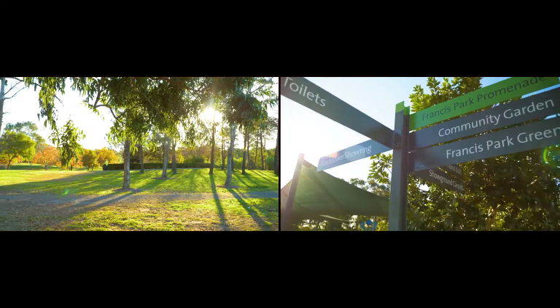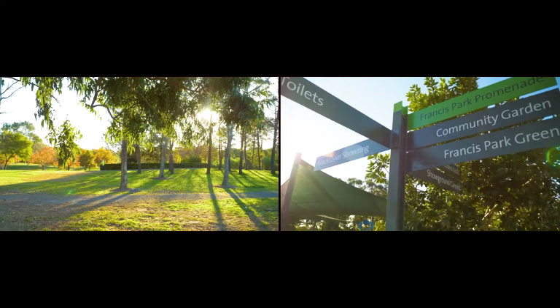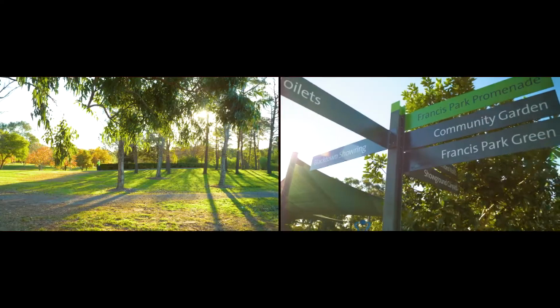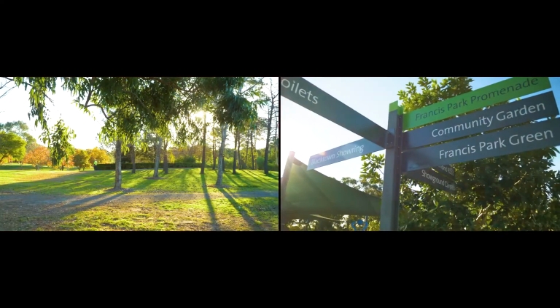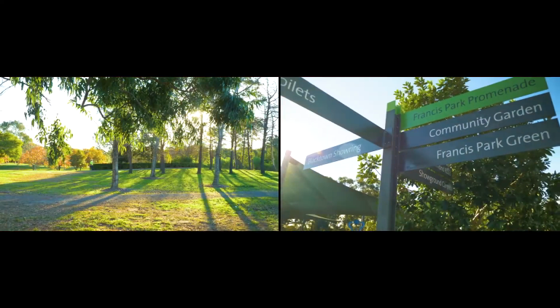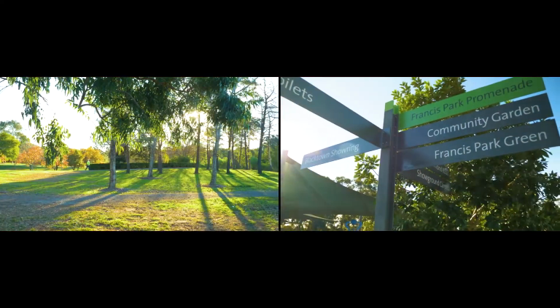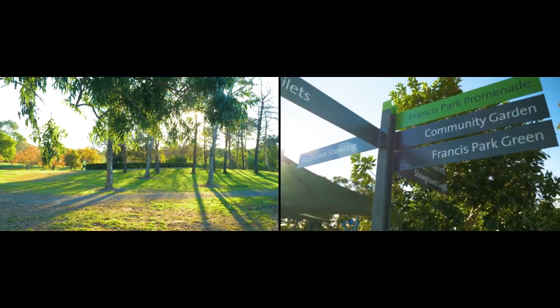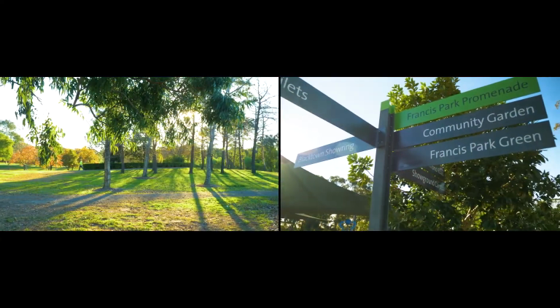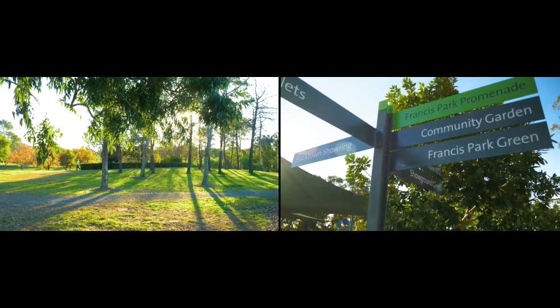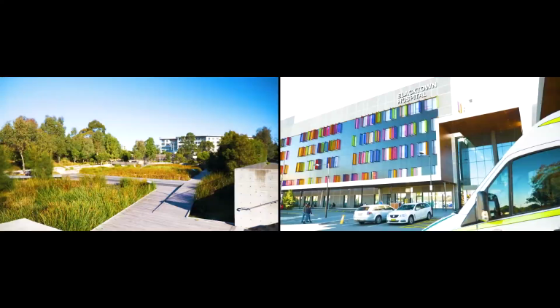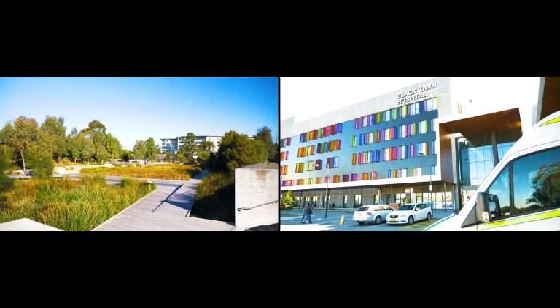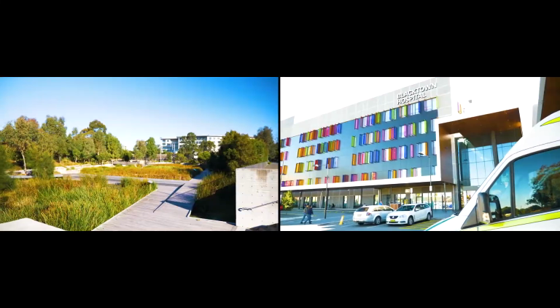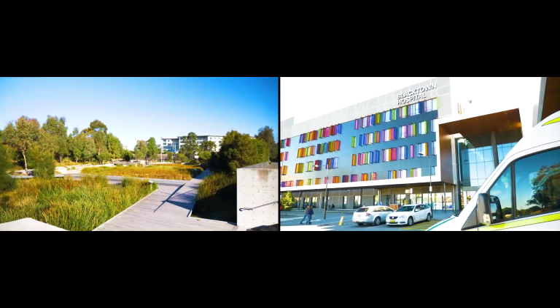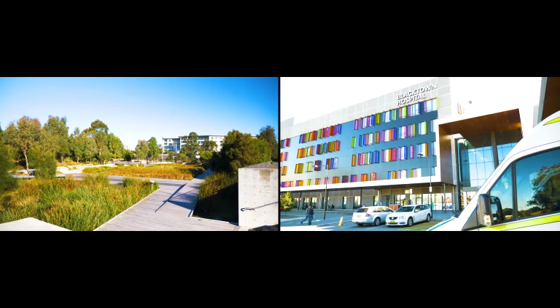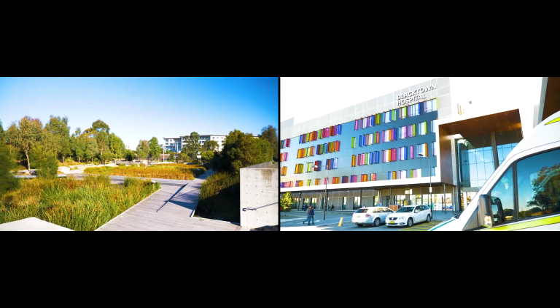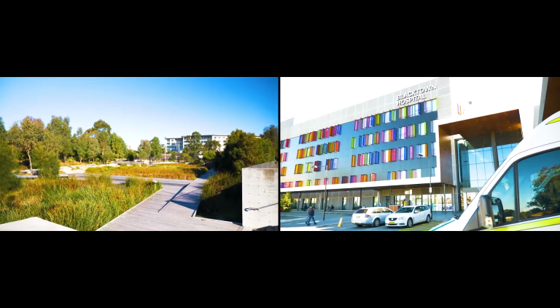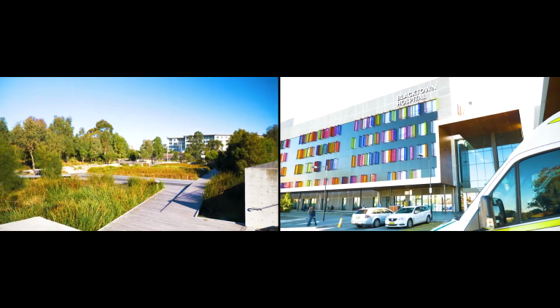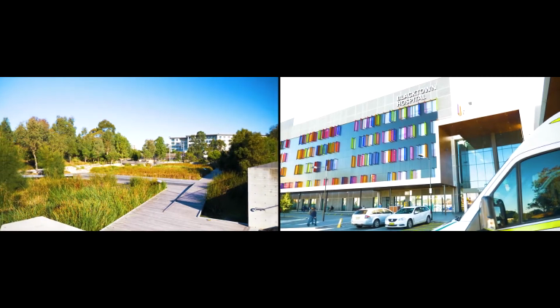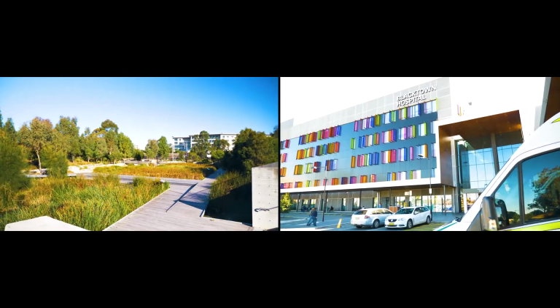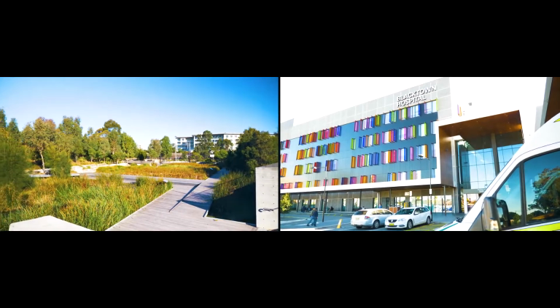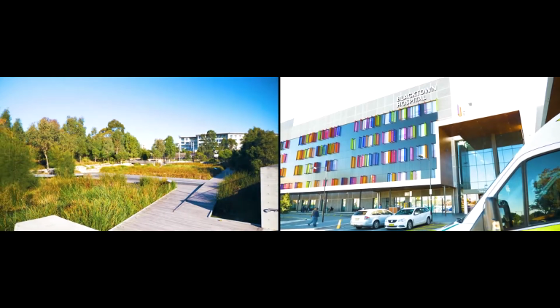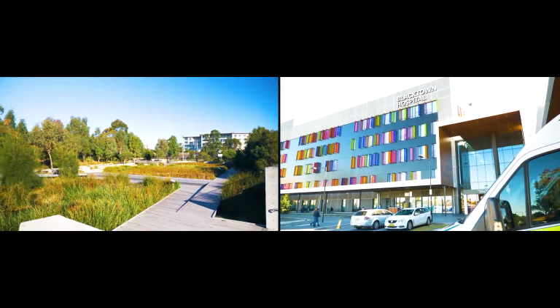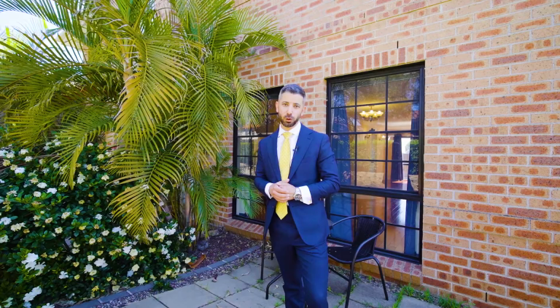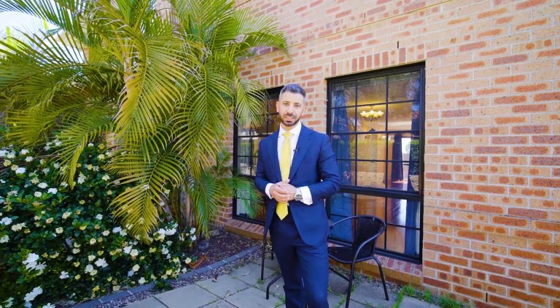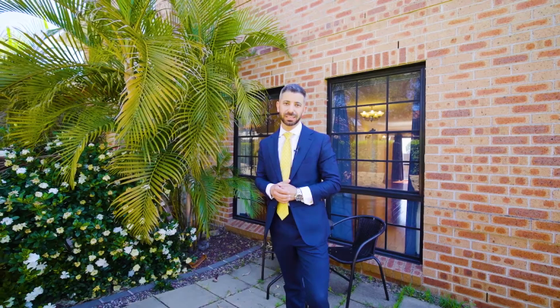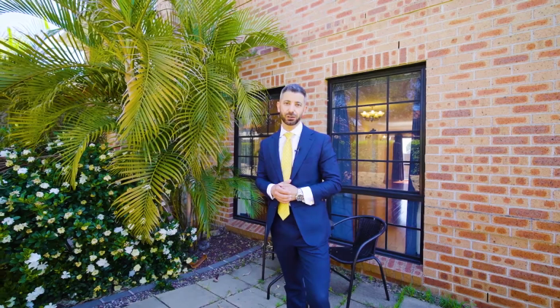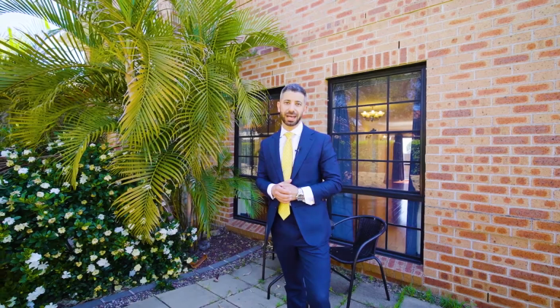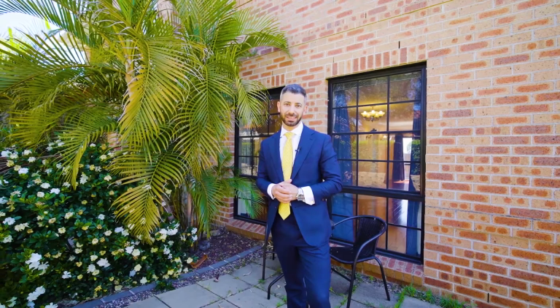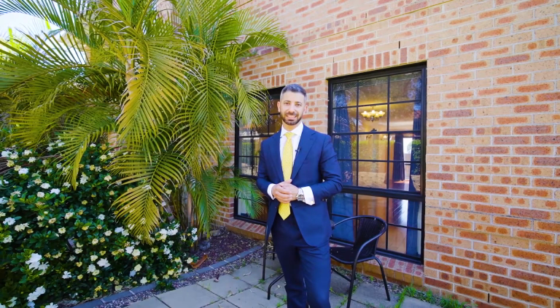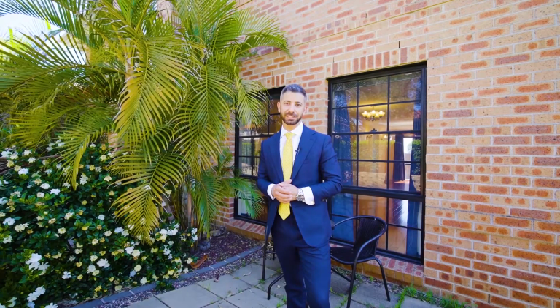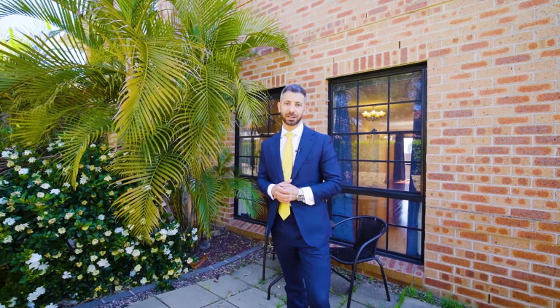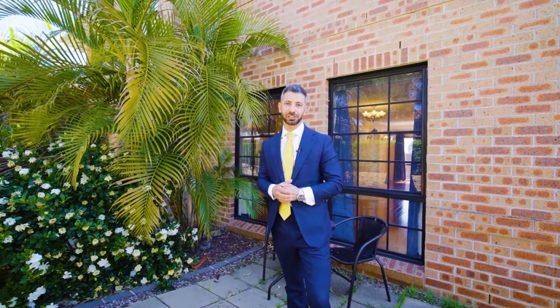If you've been looking for that large family home, then this could be the property for you. We look forward to seeing you at the next inspection. Thank you.